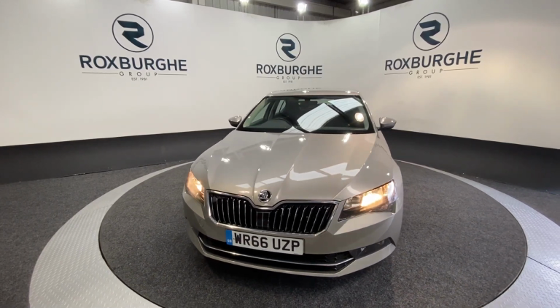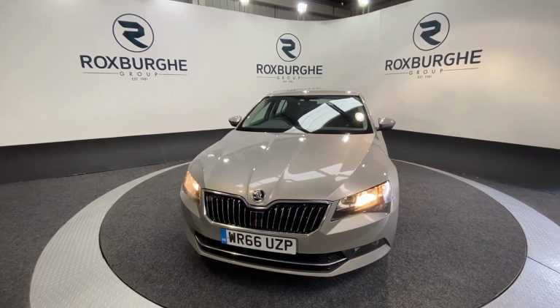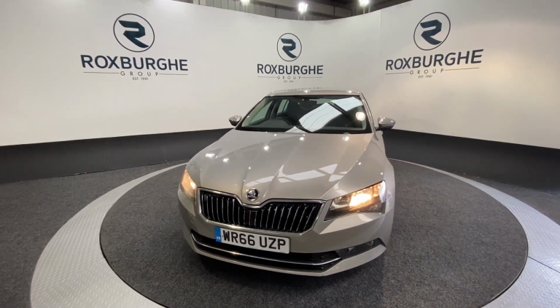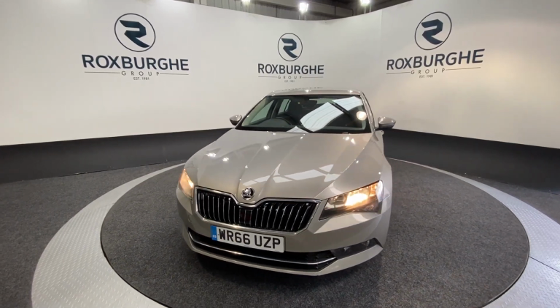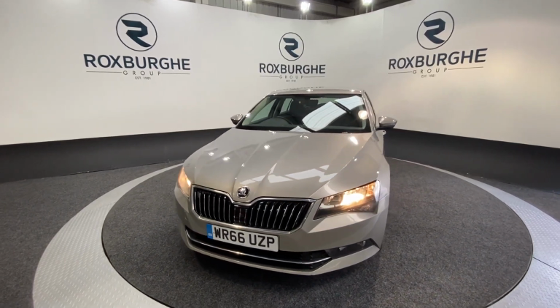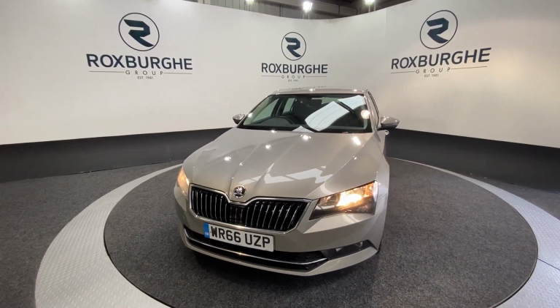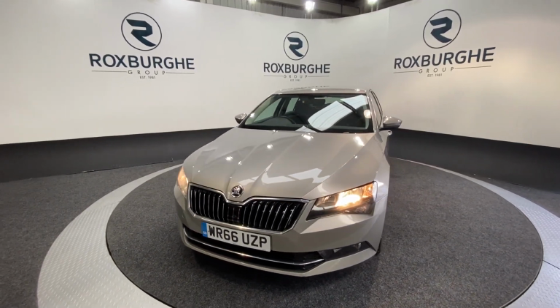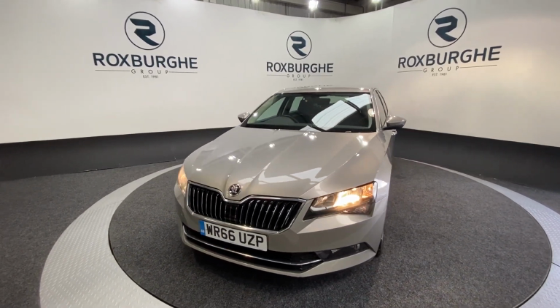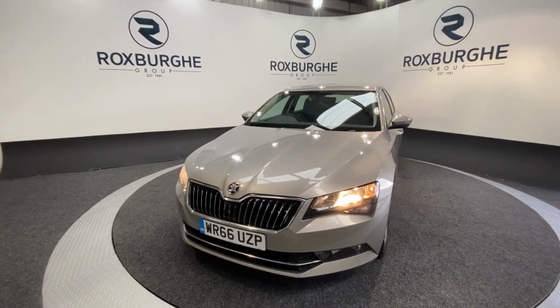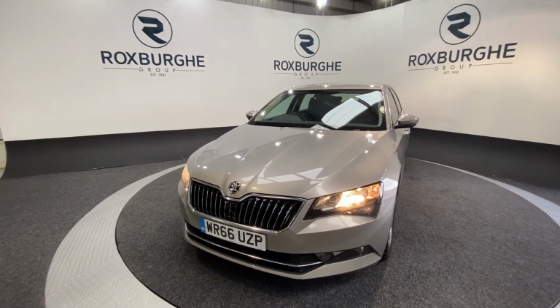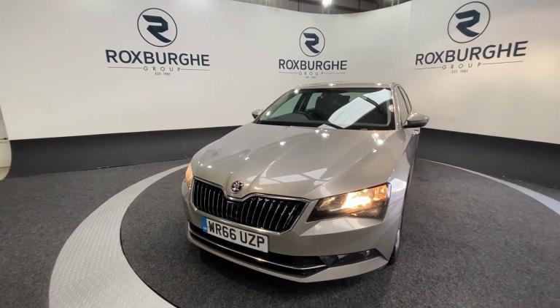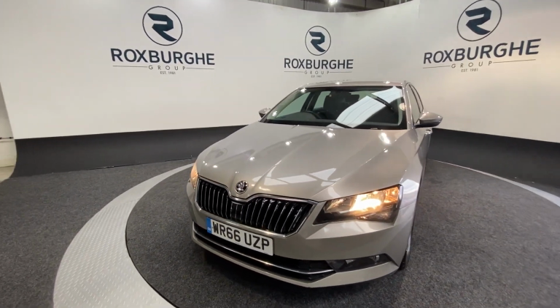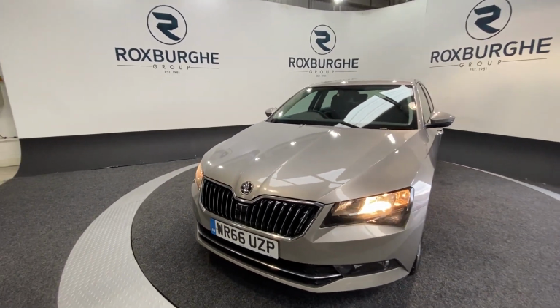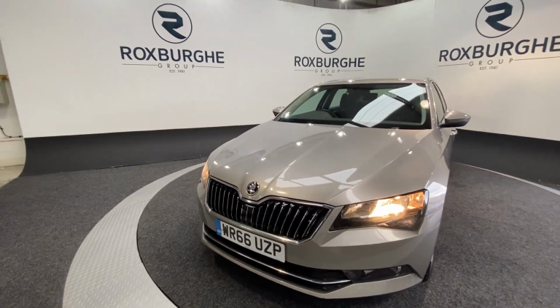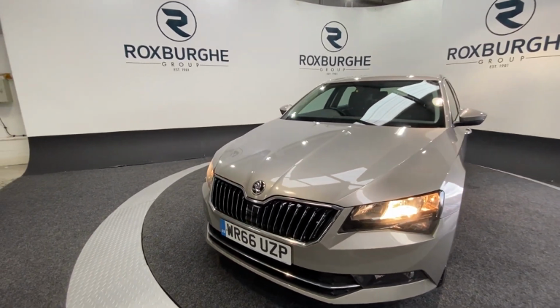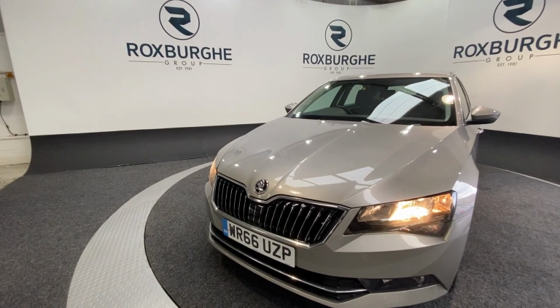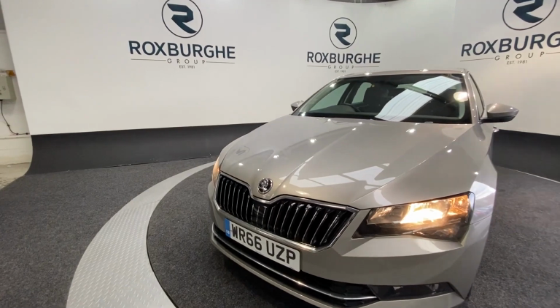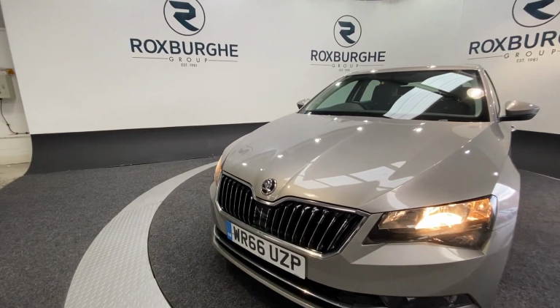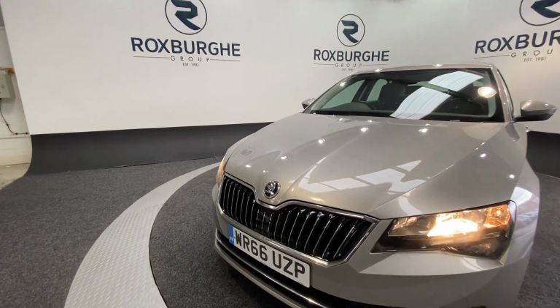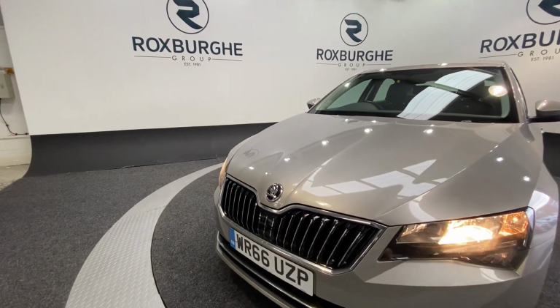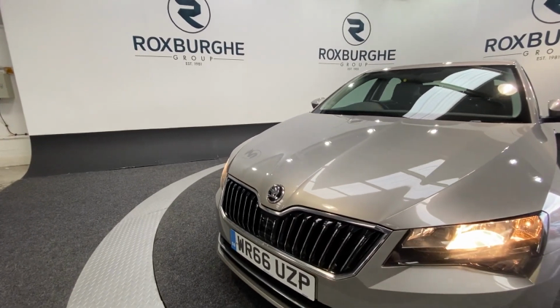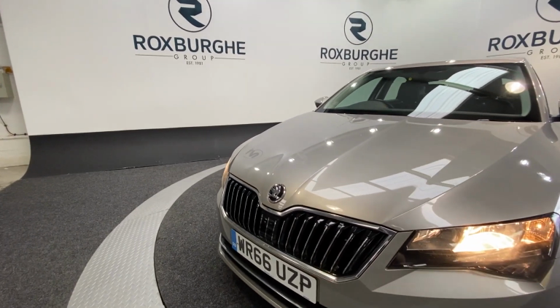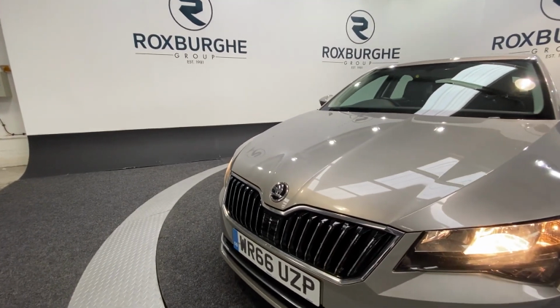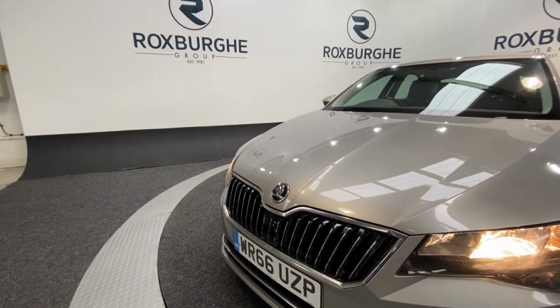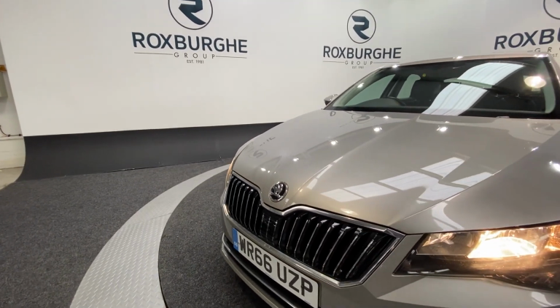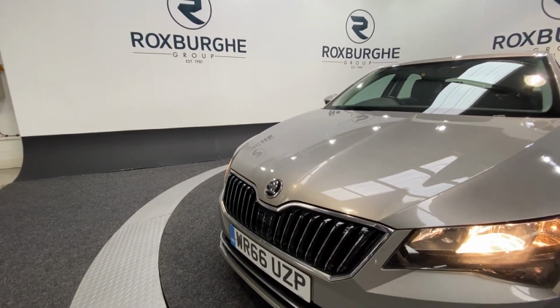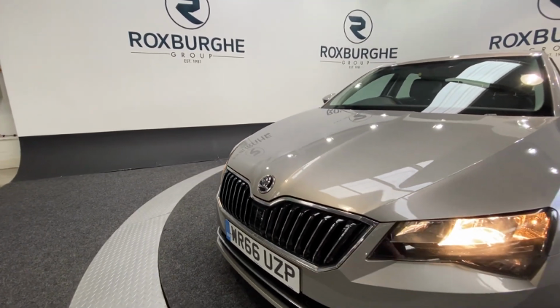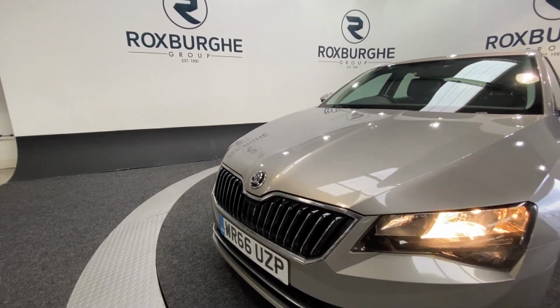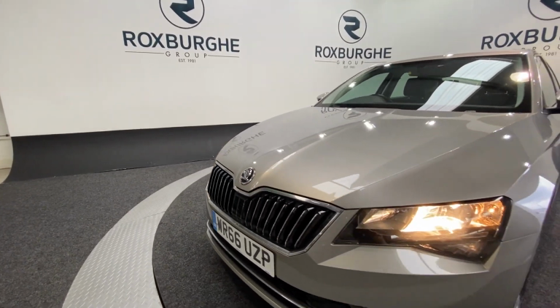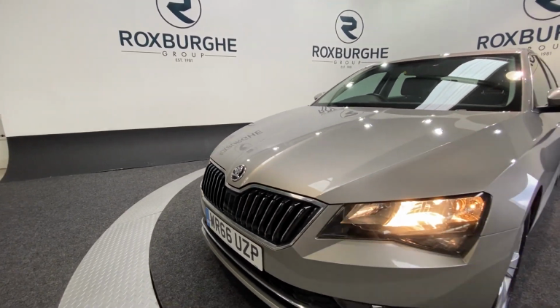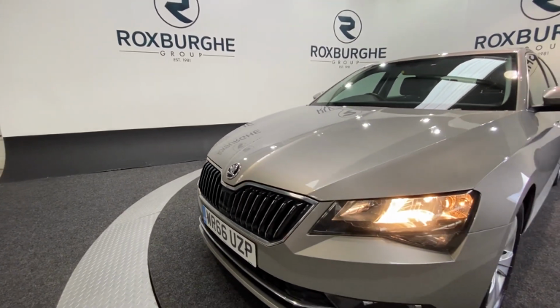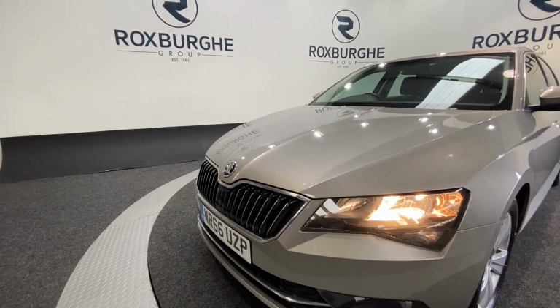Starting off at the front of the vehicle, you'll notice that stunning gloss black and chrome grille, along with your automatic front headlights.